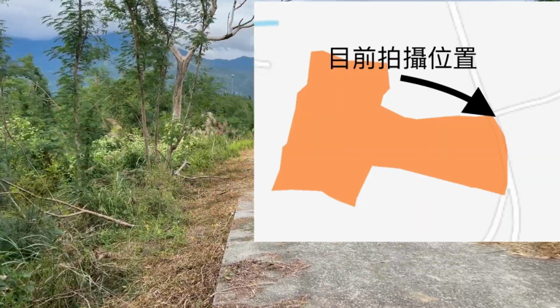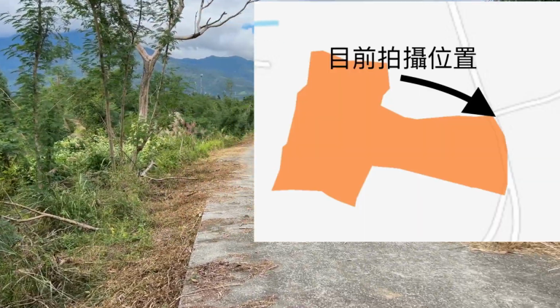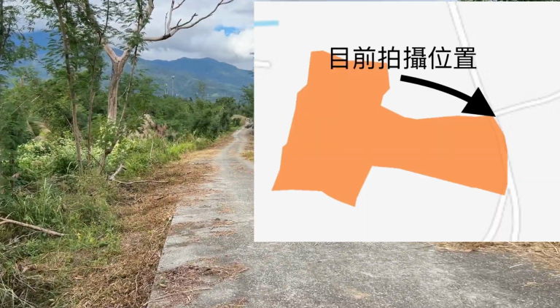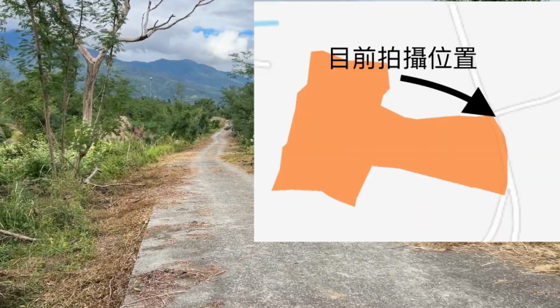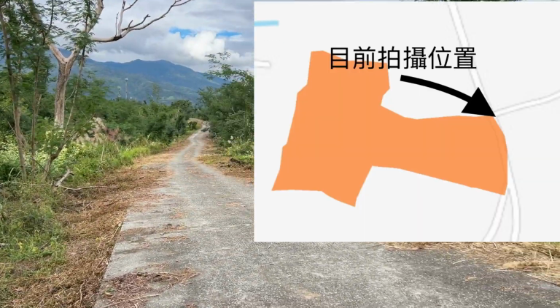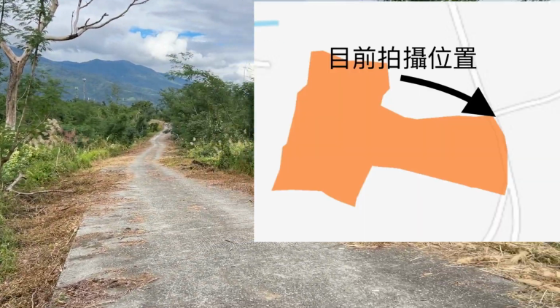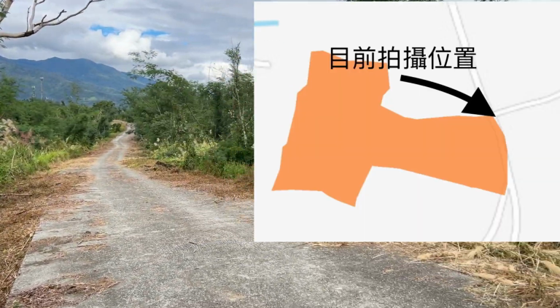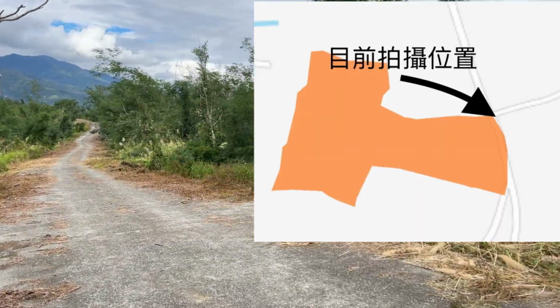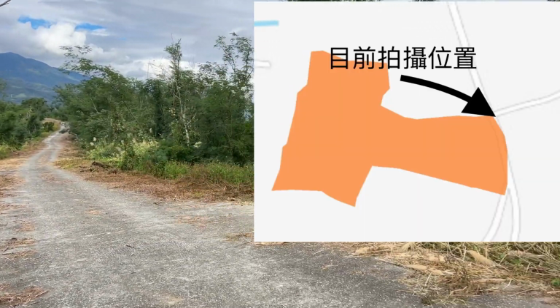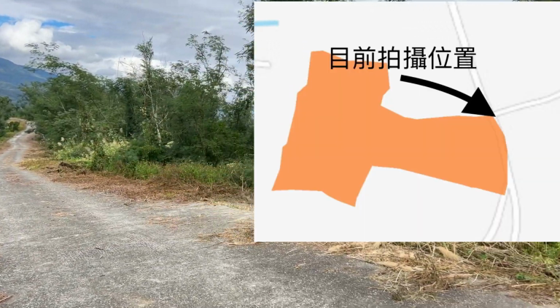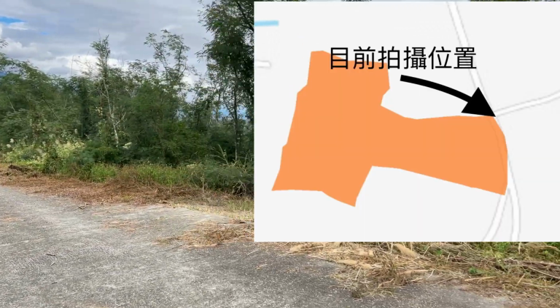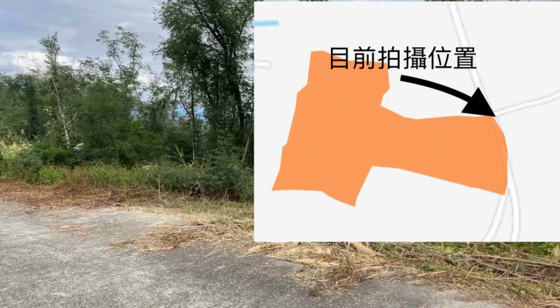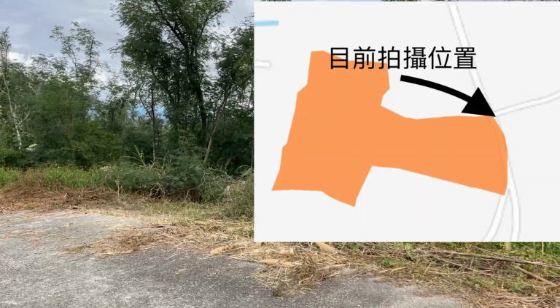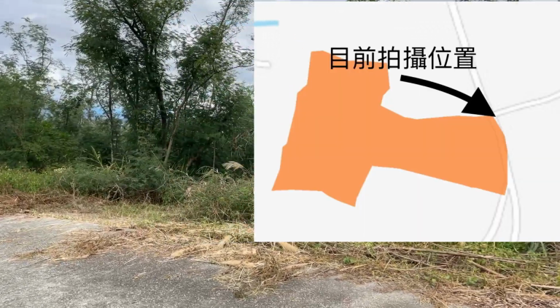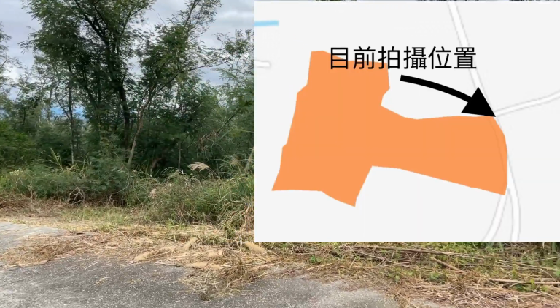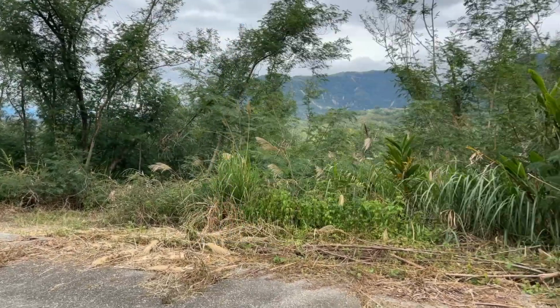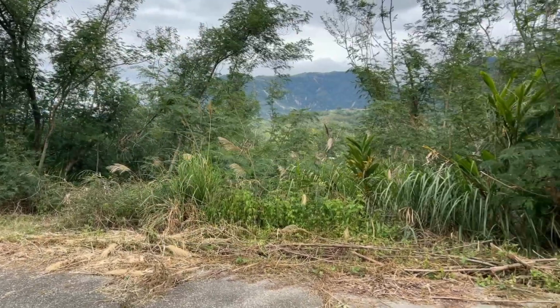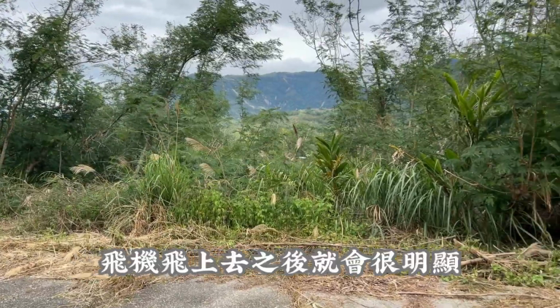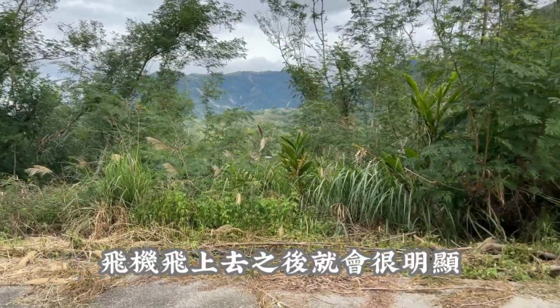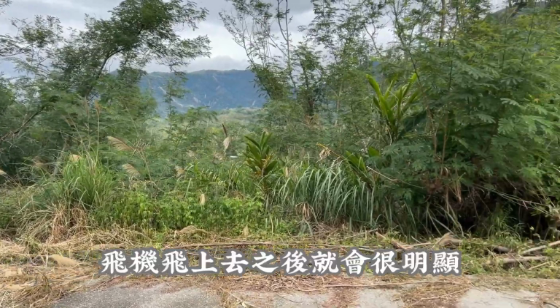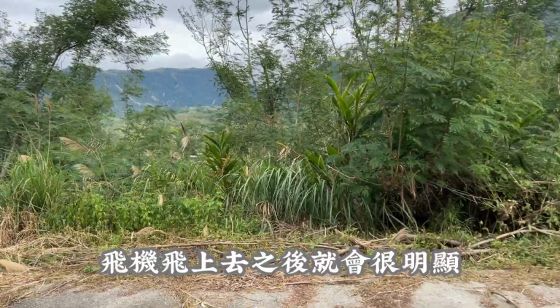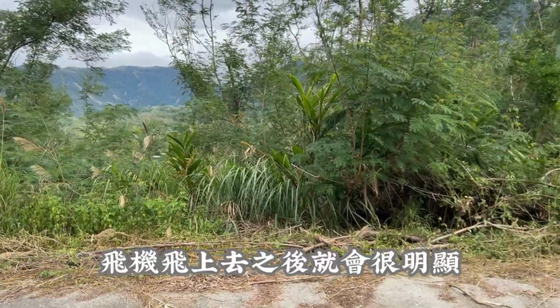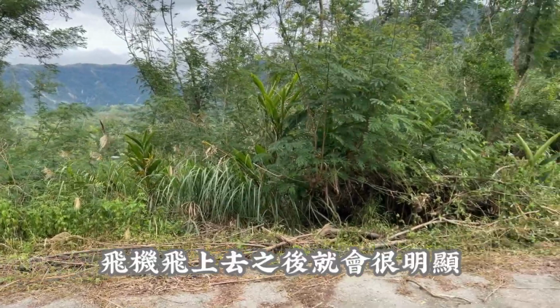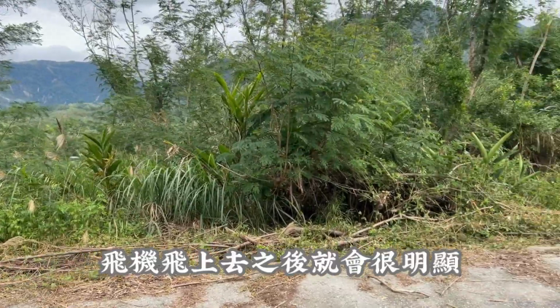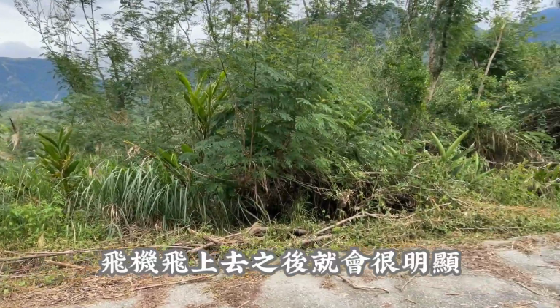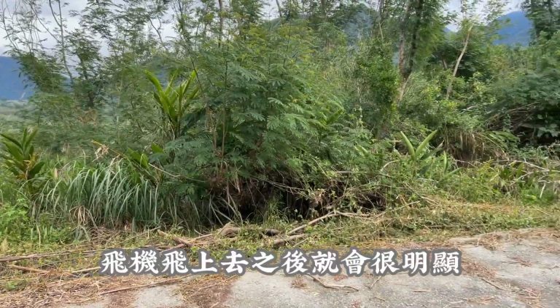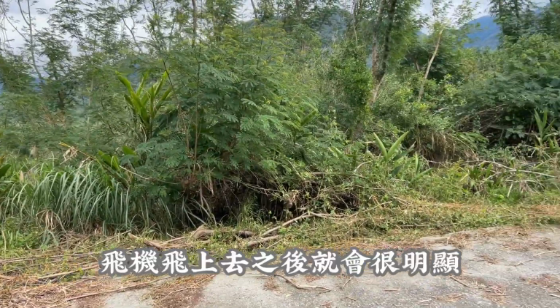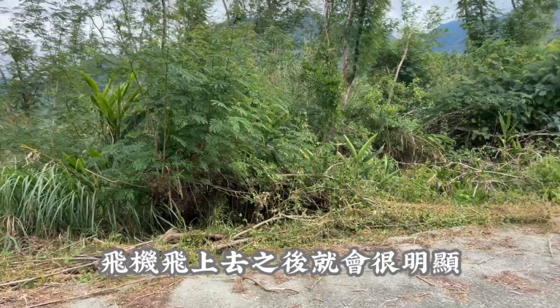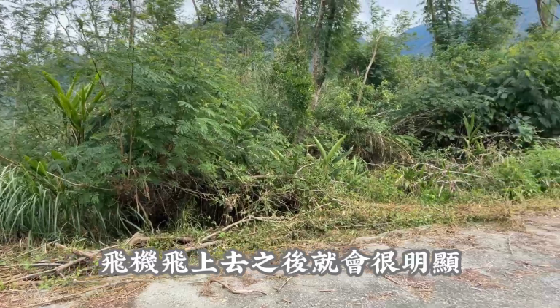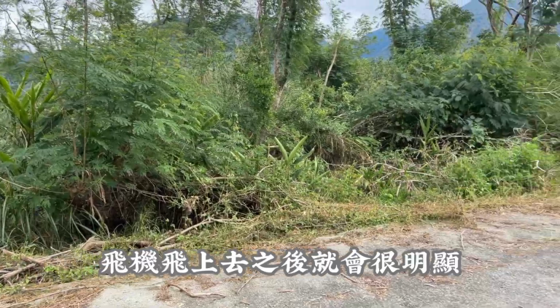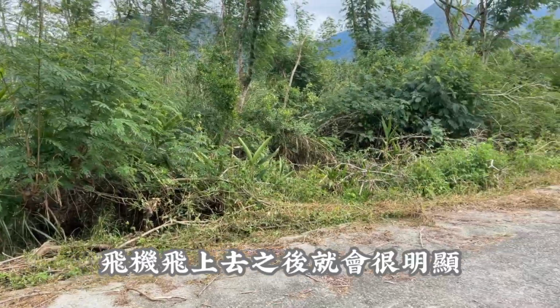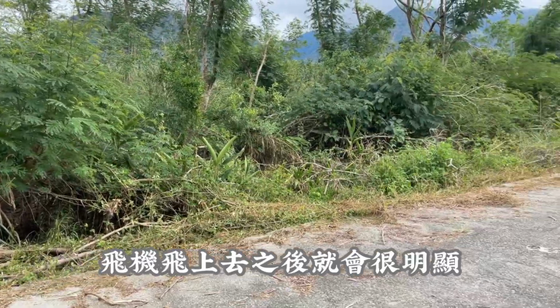Now it's not very clear. When the plane is flying, it will be very clear.